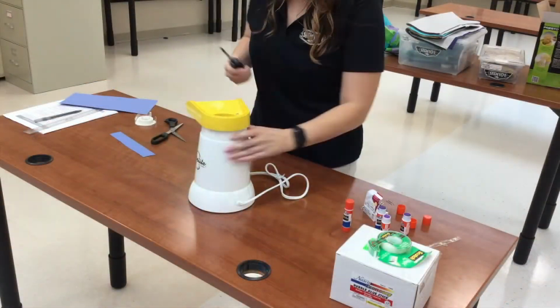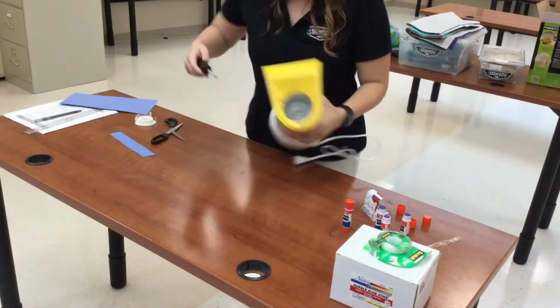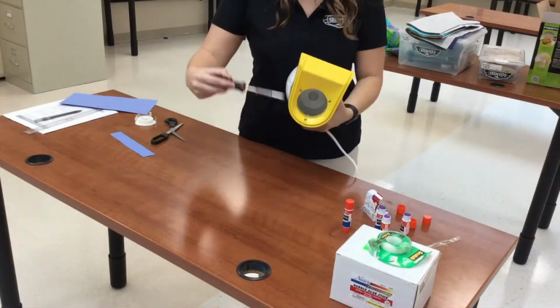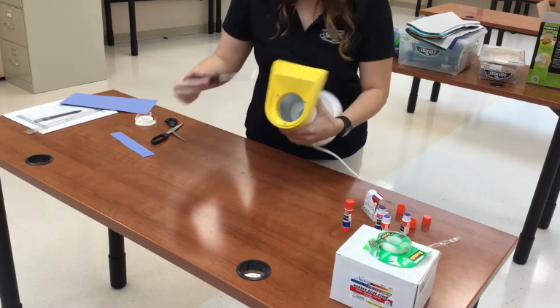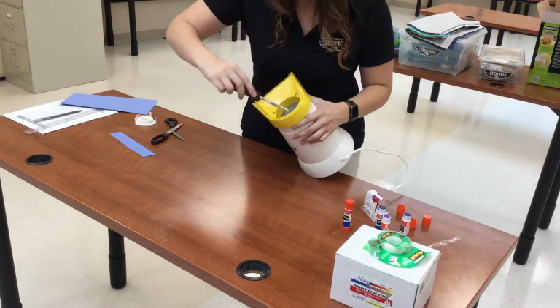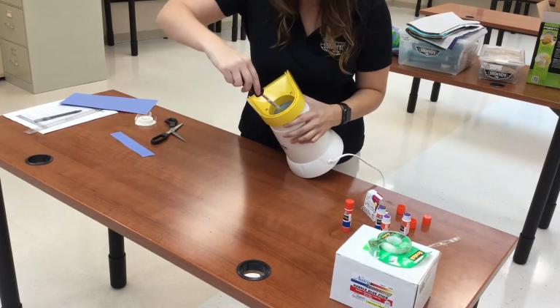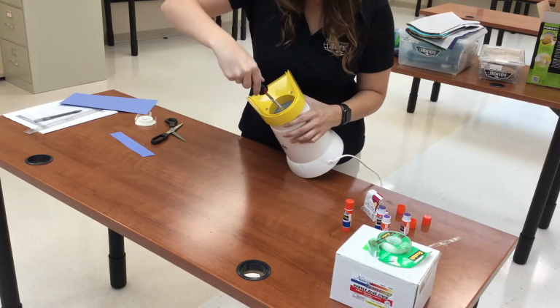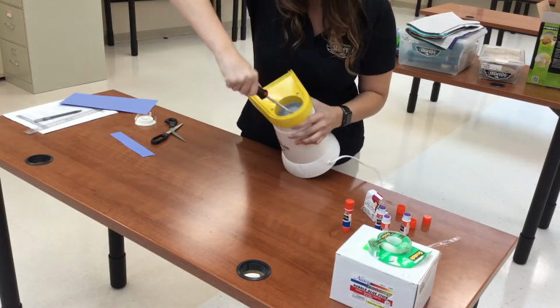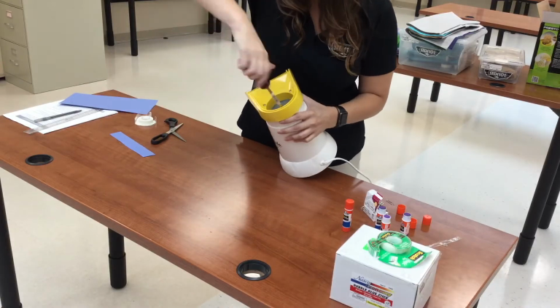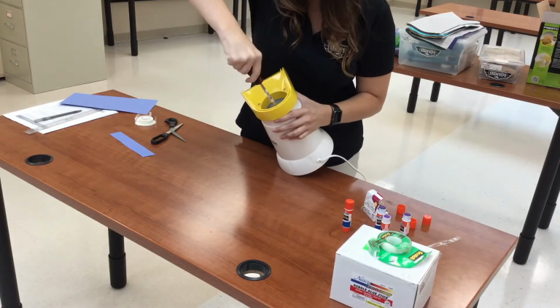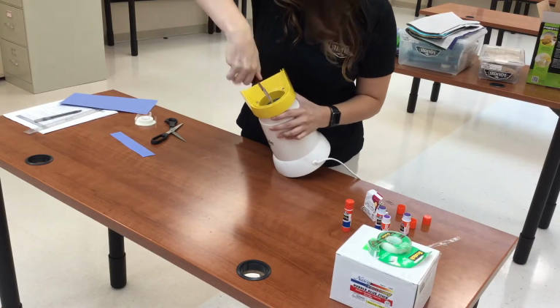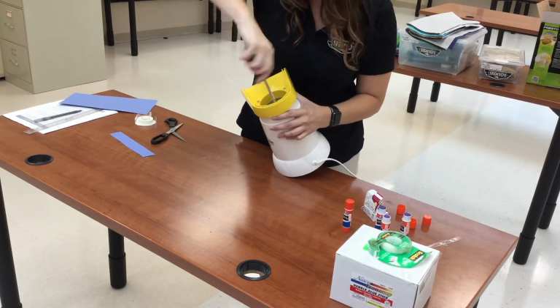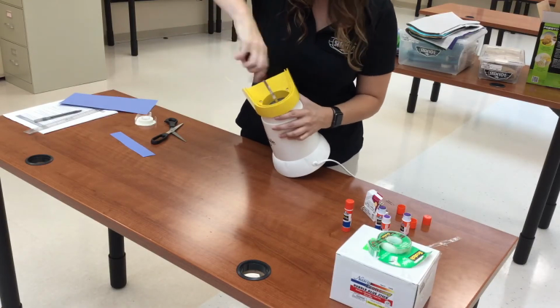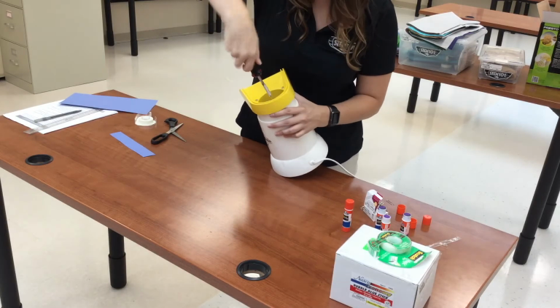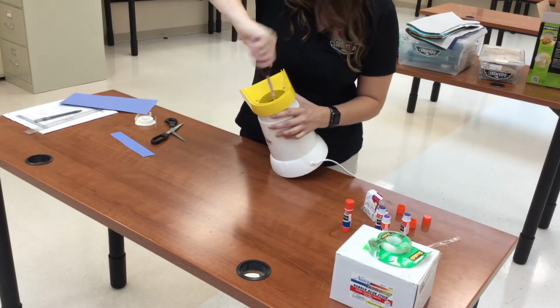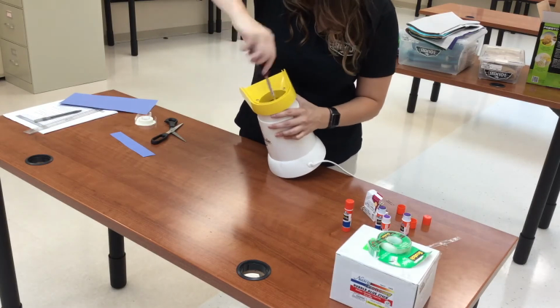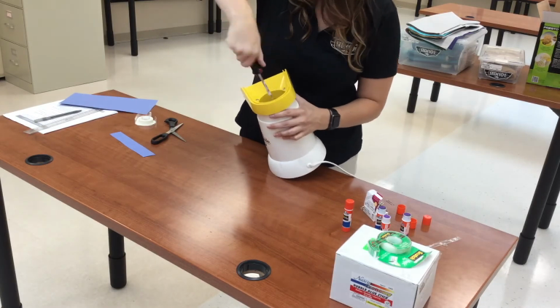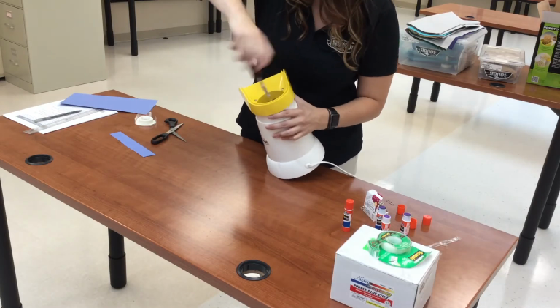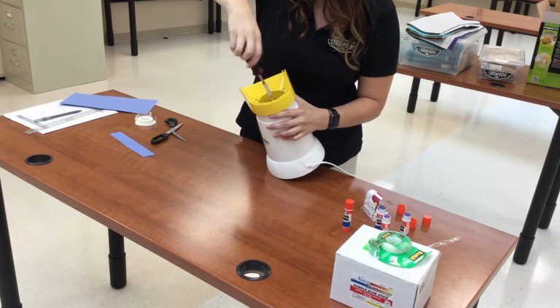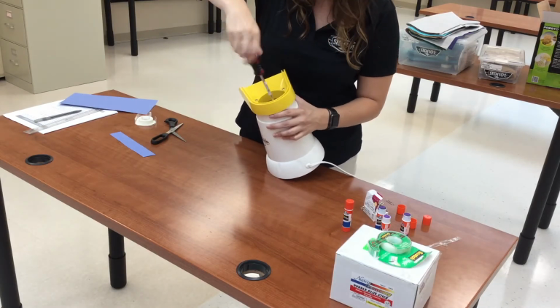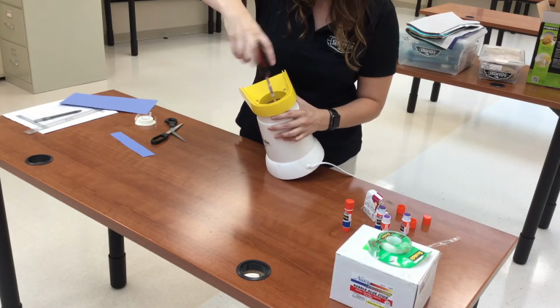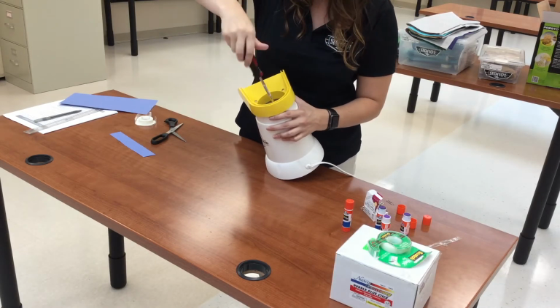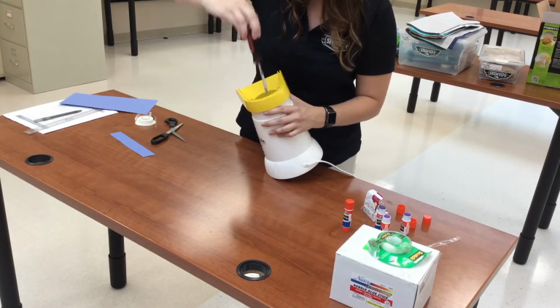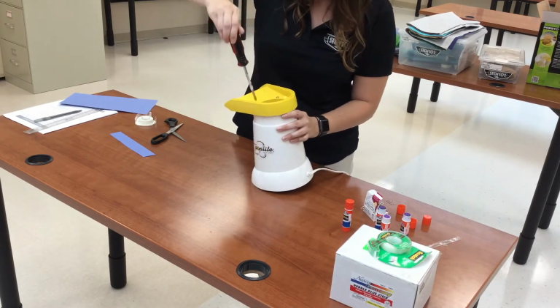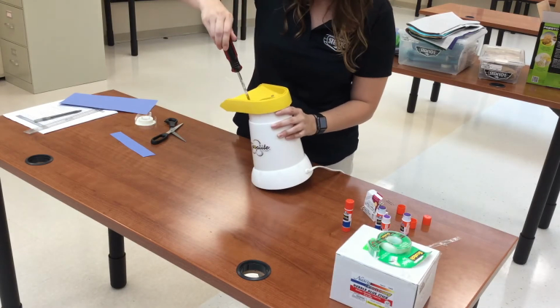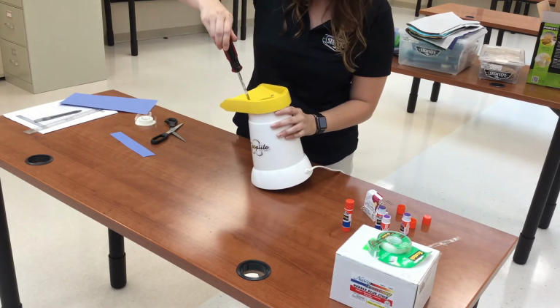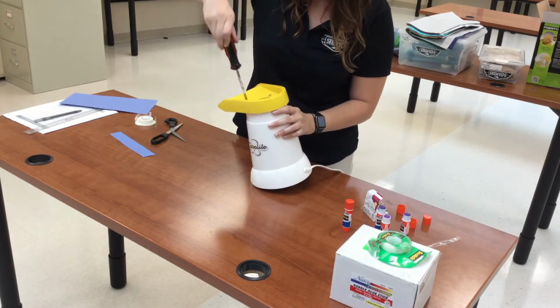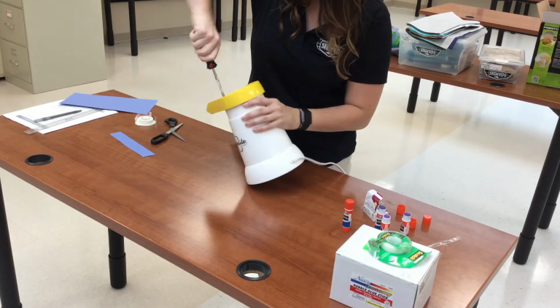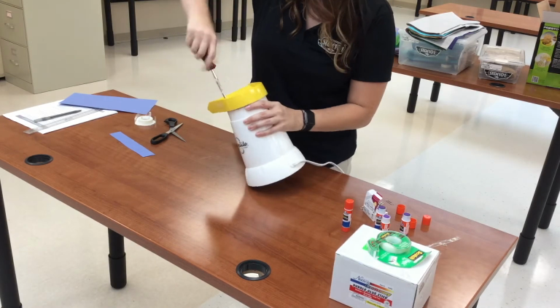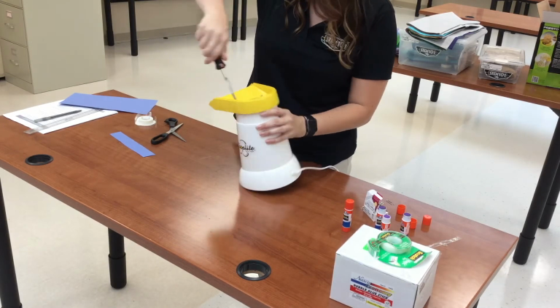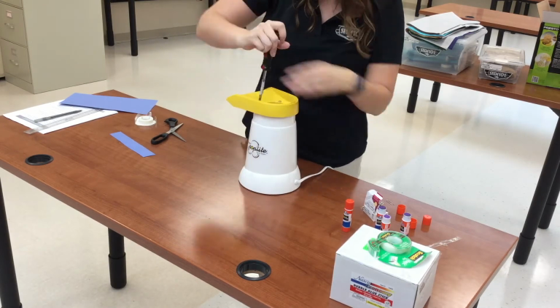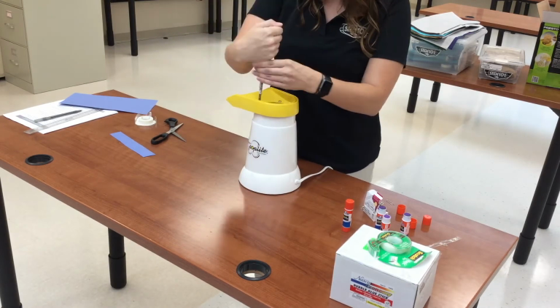To prep the popcorn popper, all you have to do is remove the three screws and take the top off.